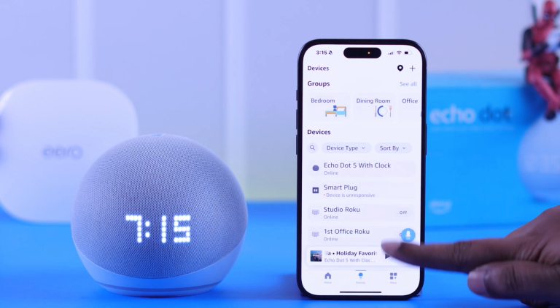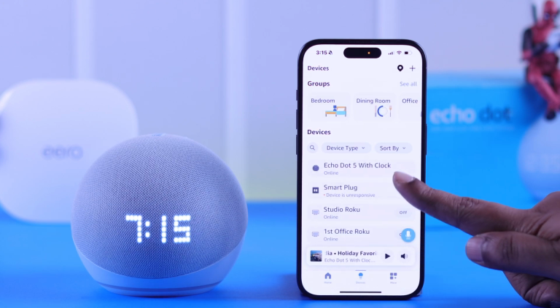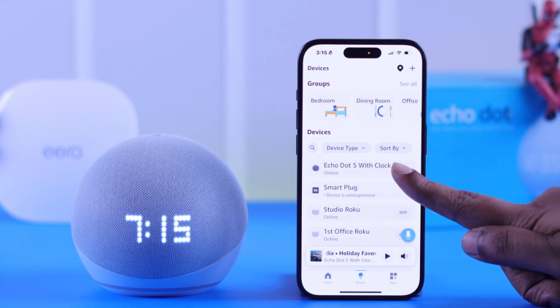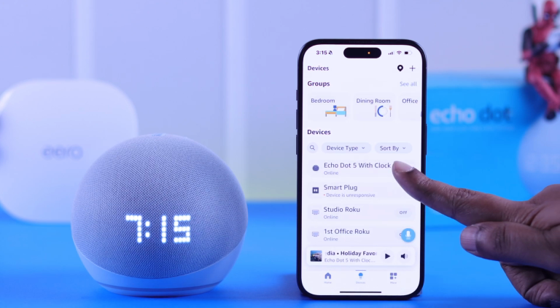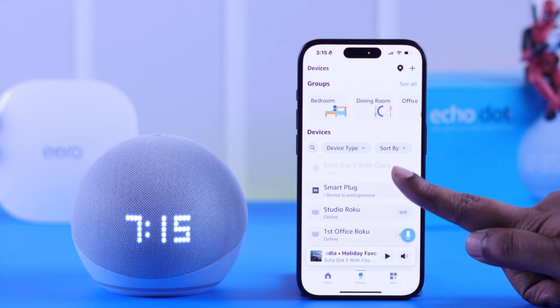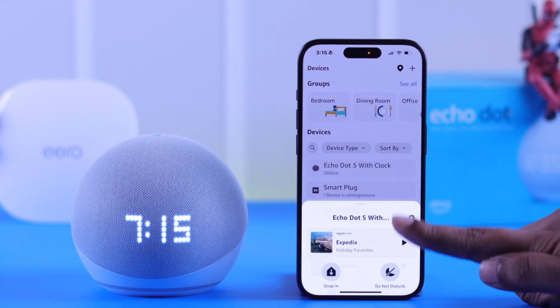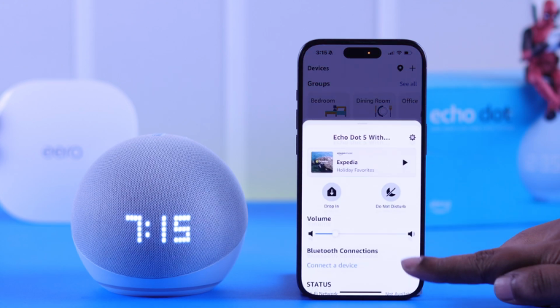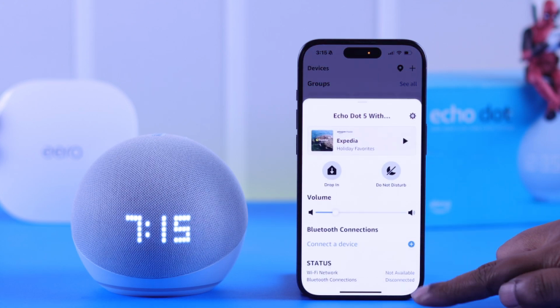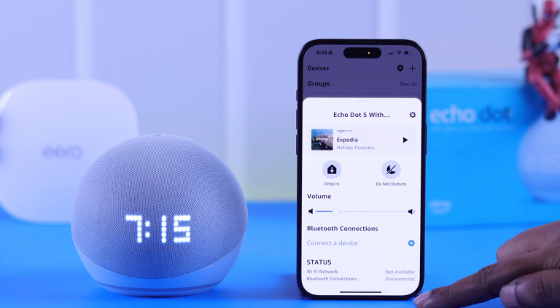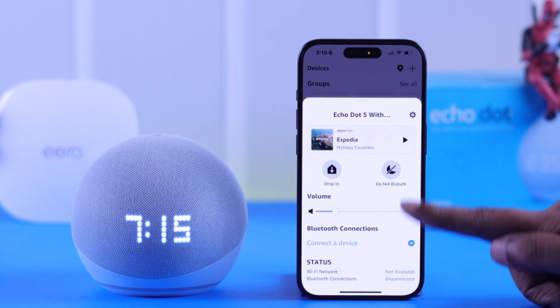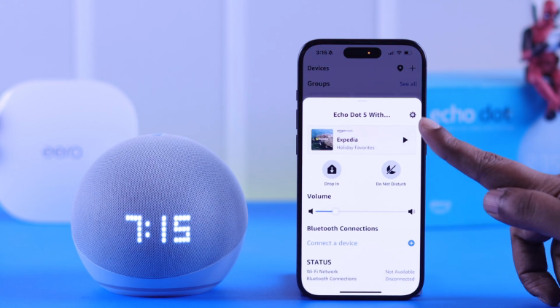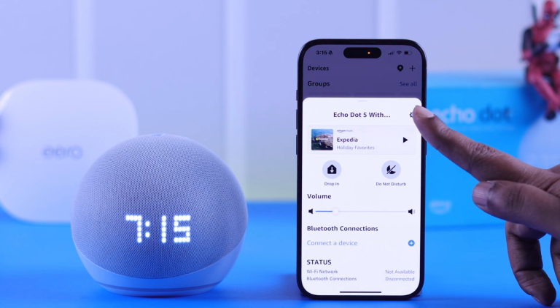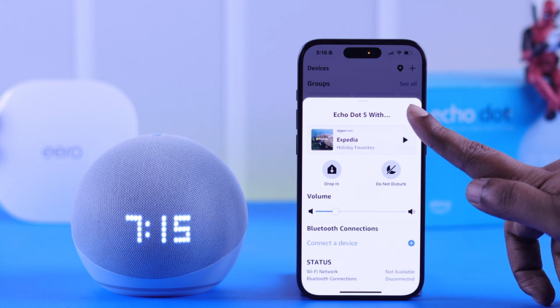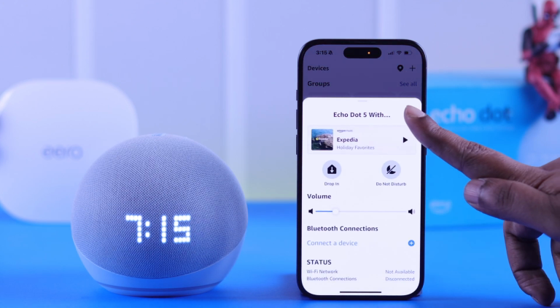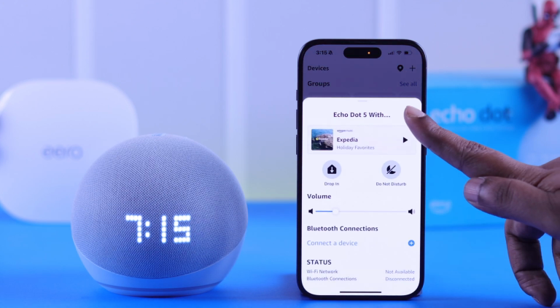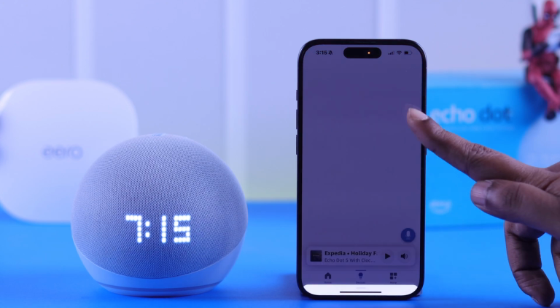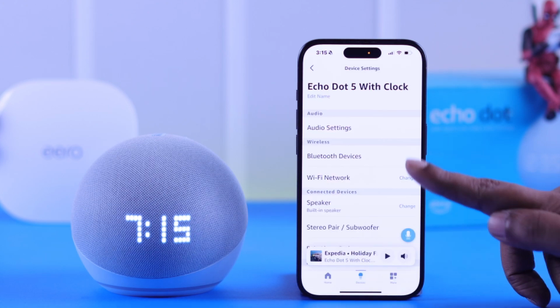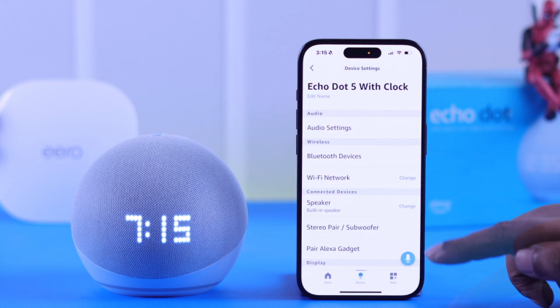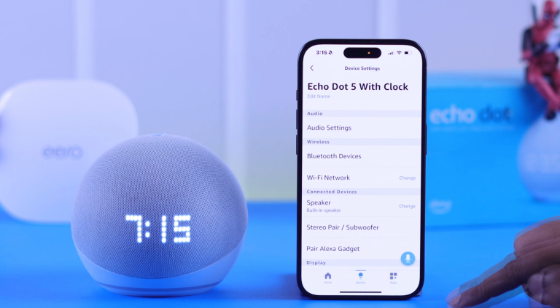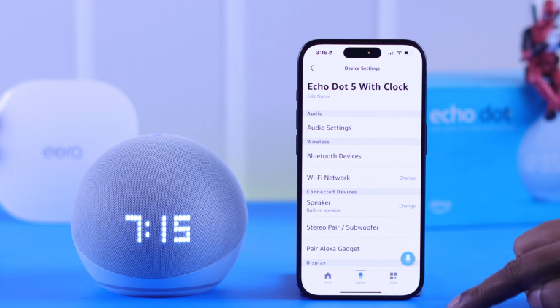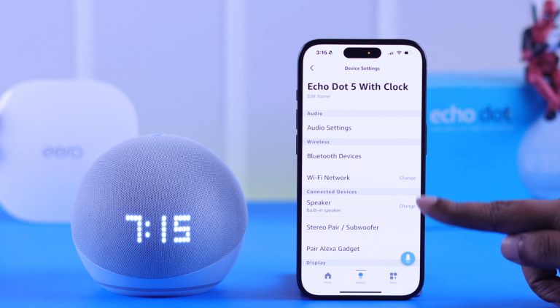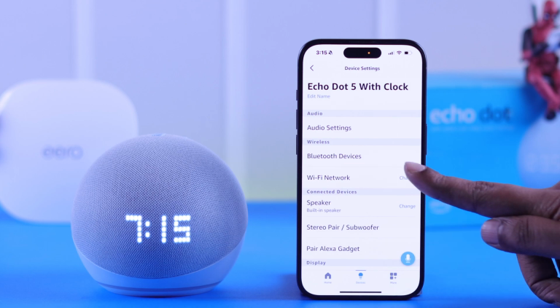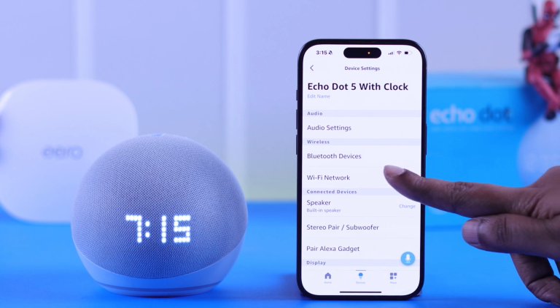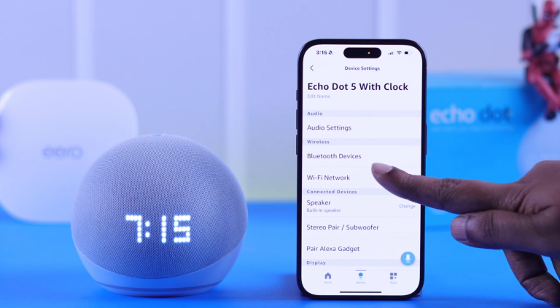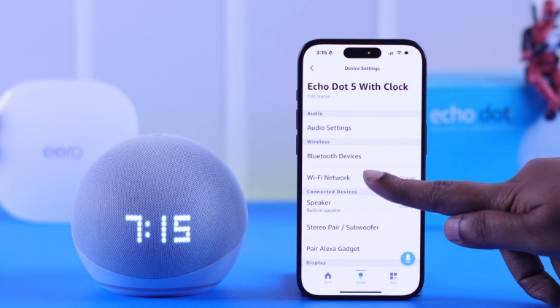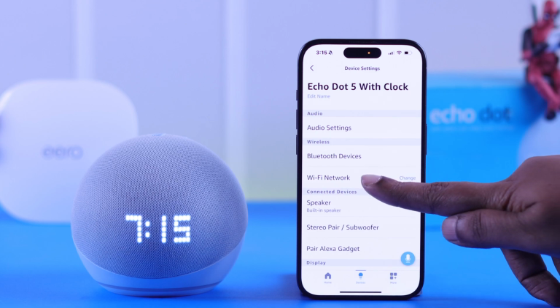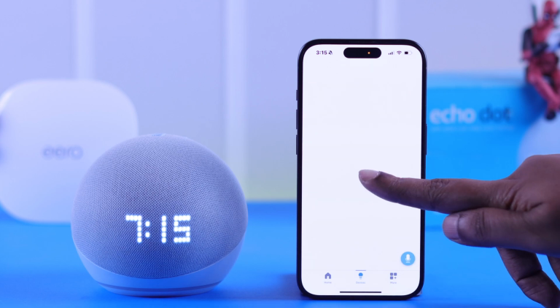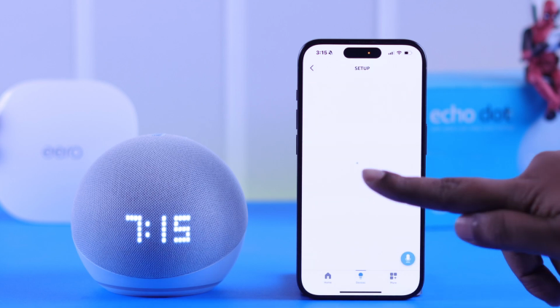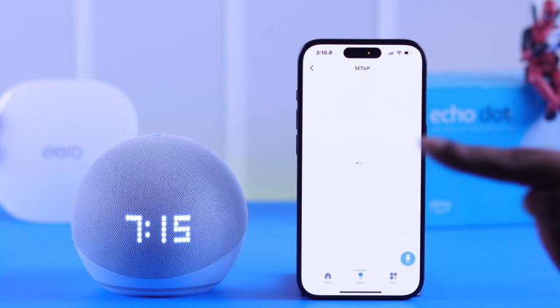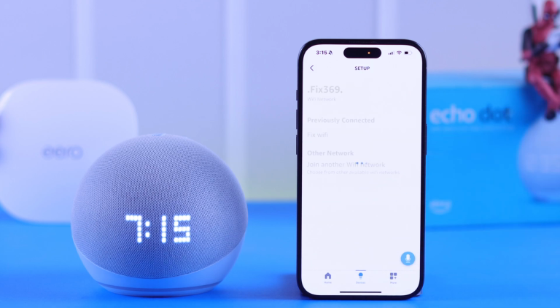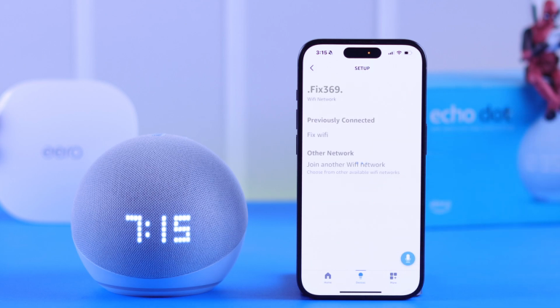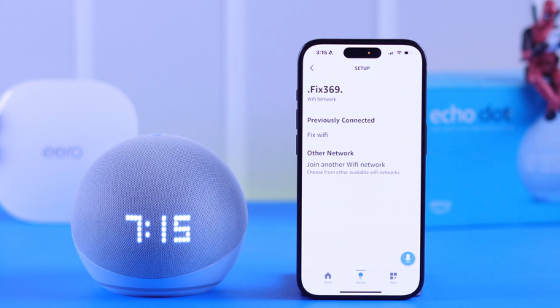And that's how quickly you can switch Wi-Fi on your Echo Dot or any other Echo device available to you.